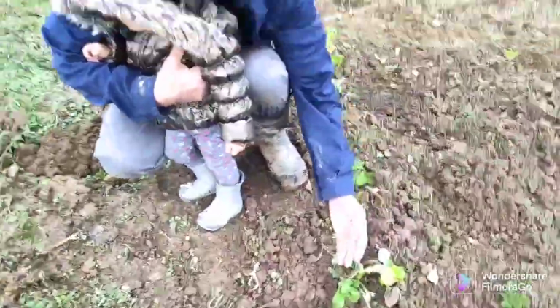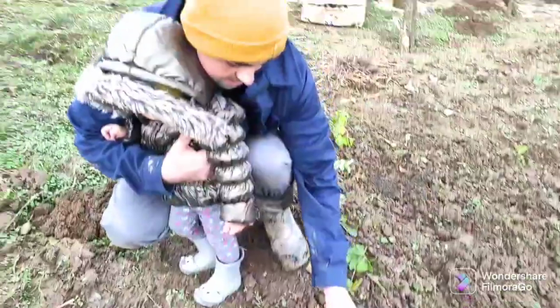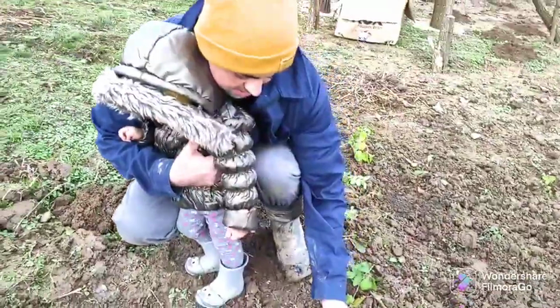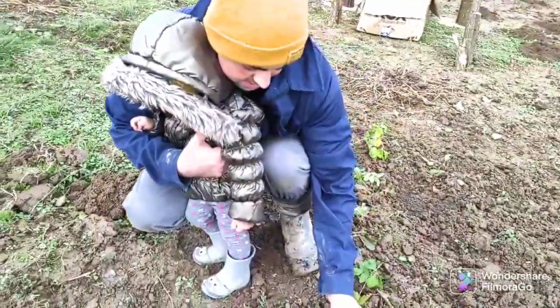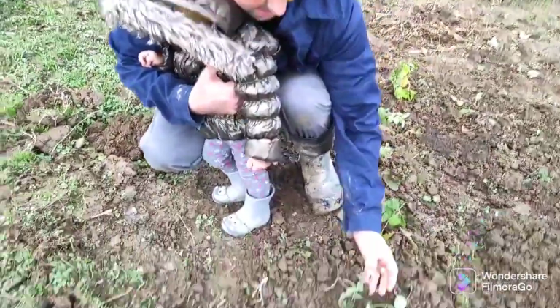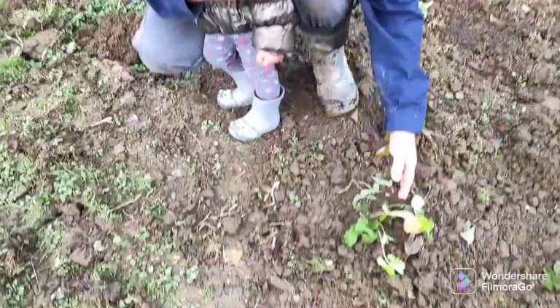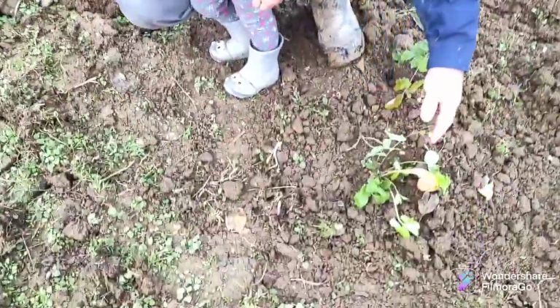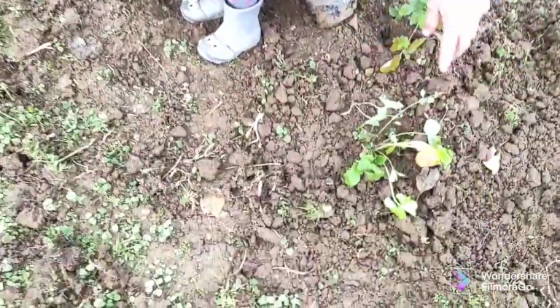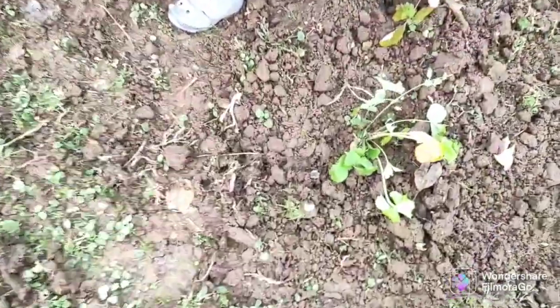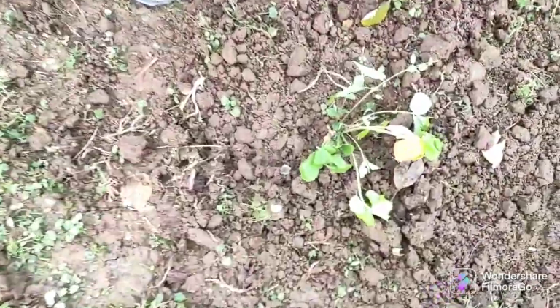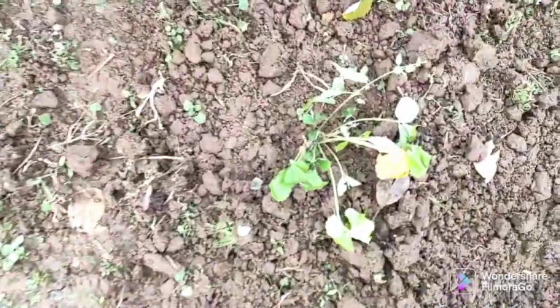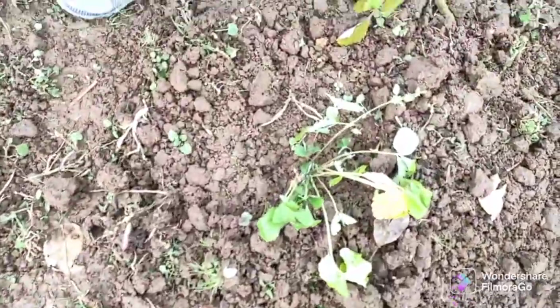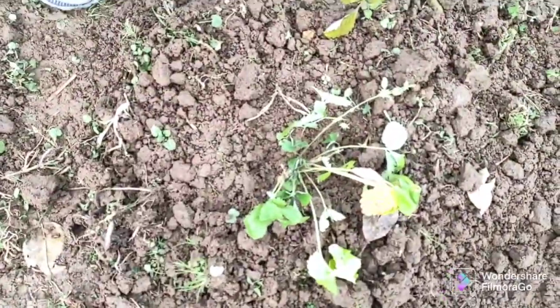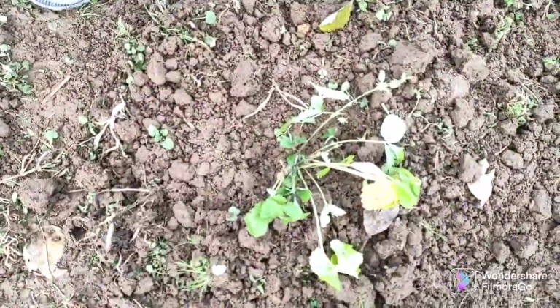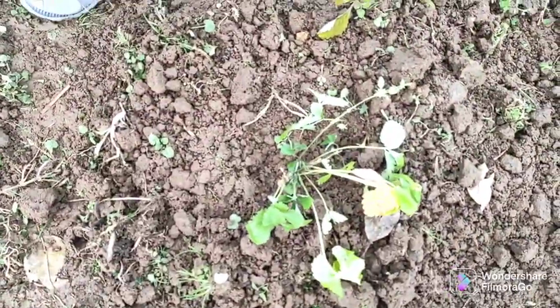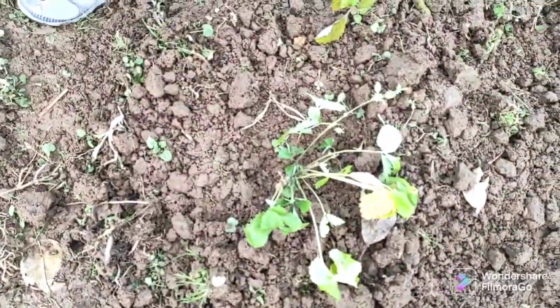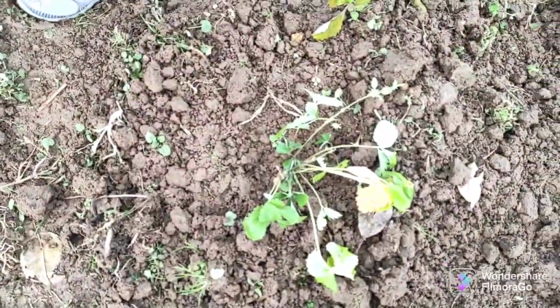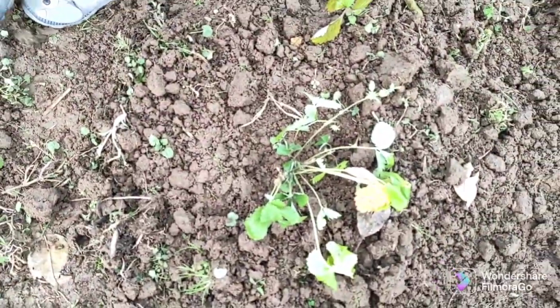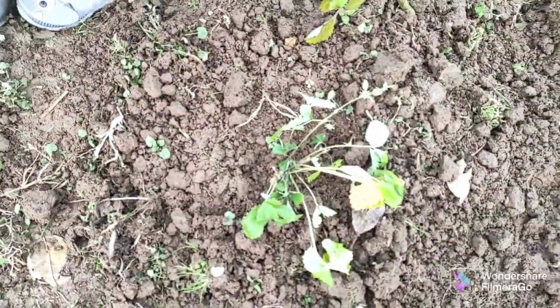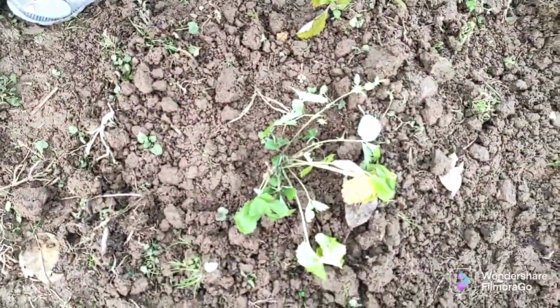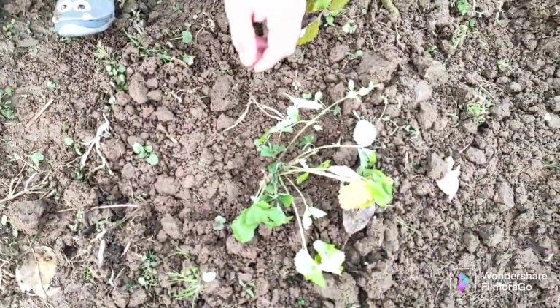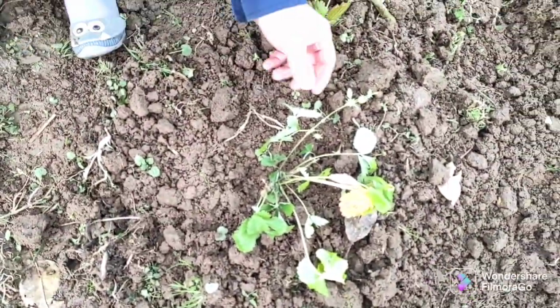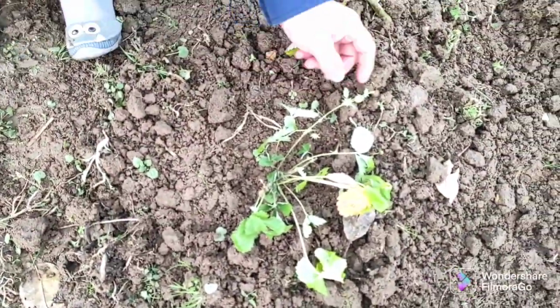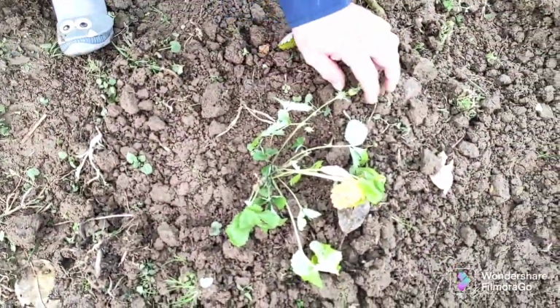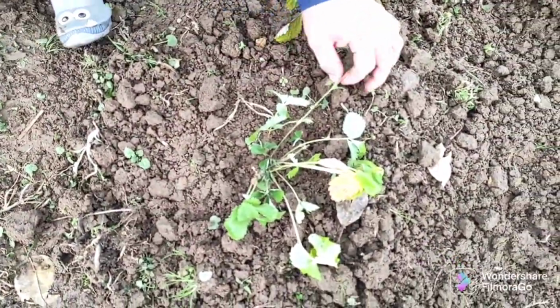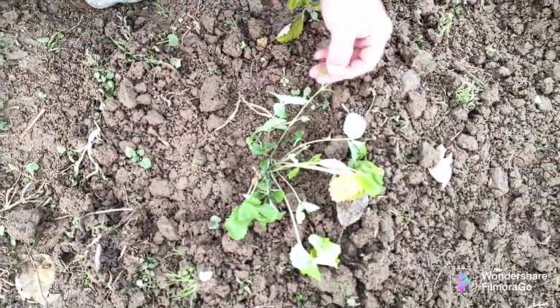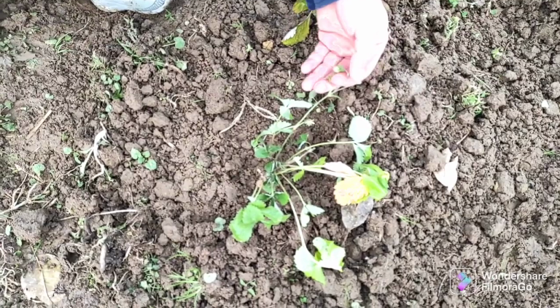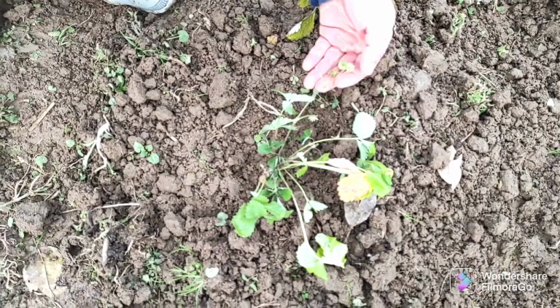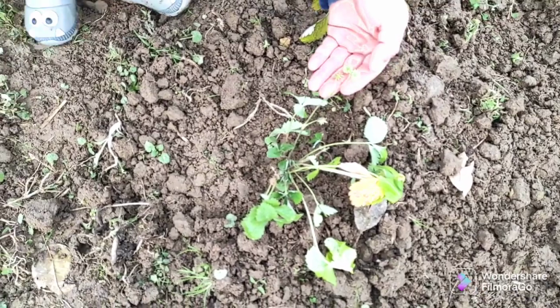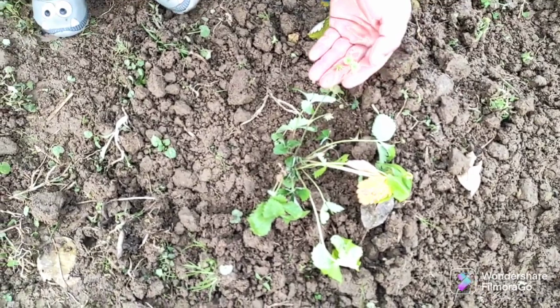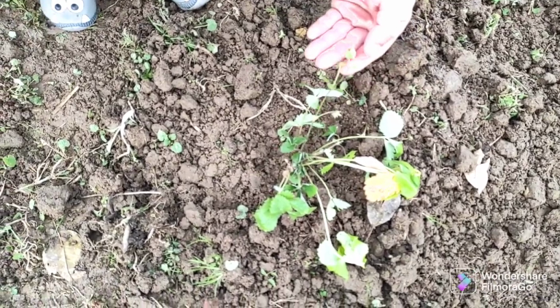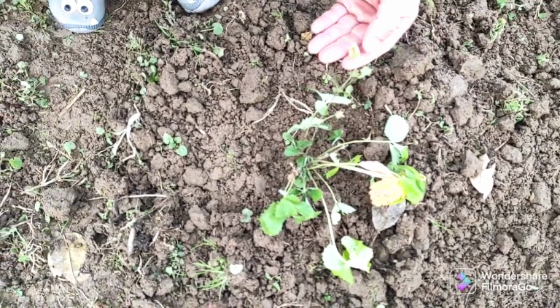There's already... this white one — that's a different variety of Regina.